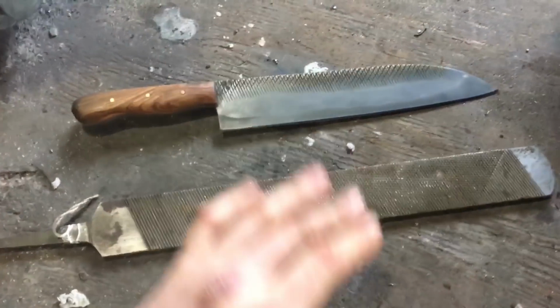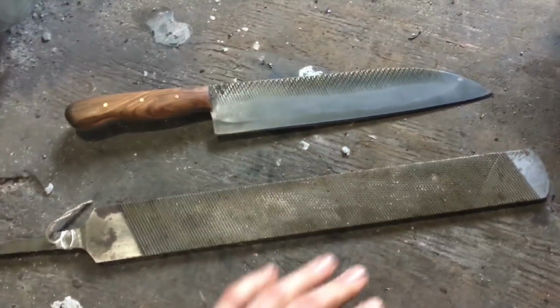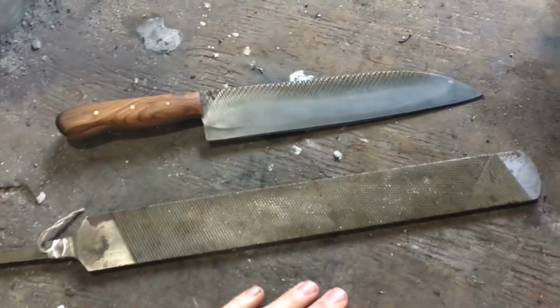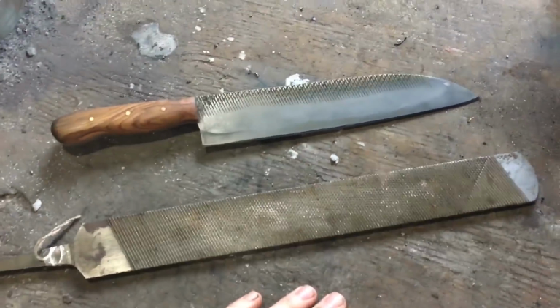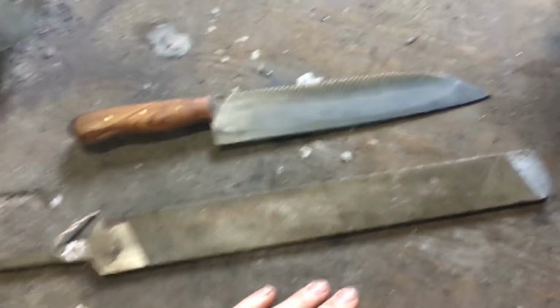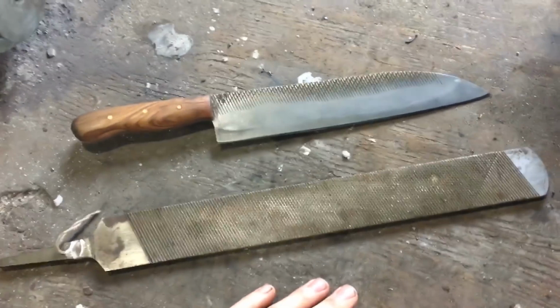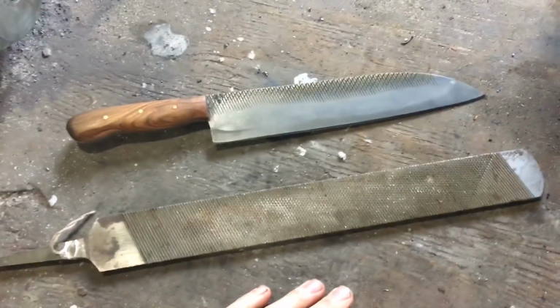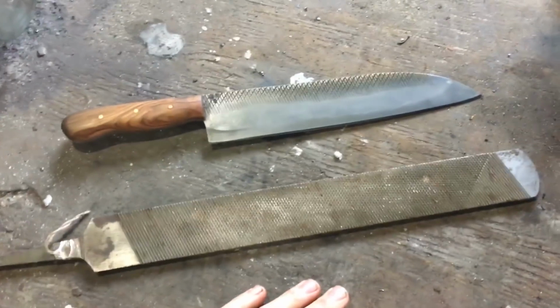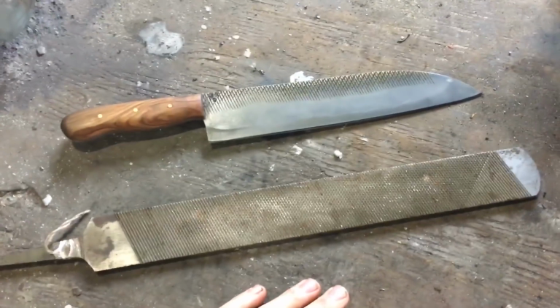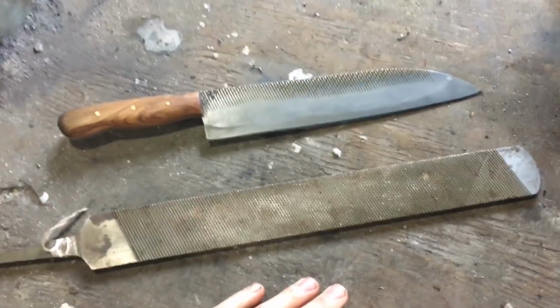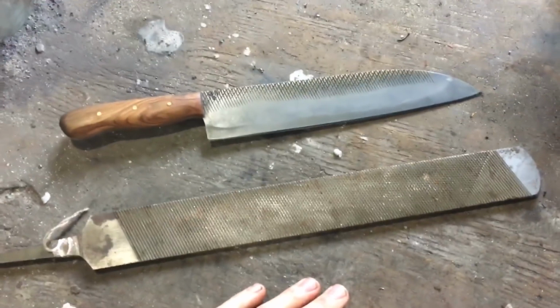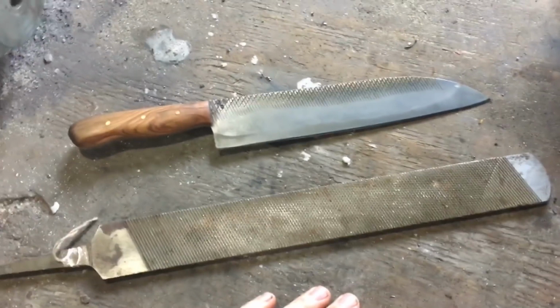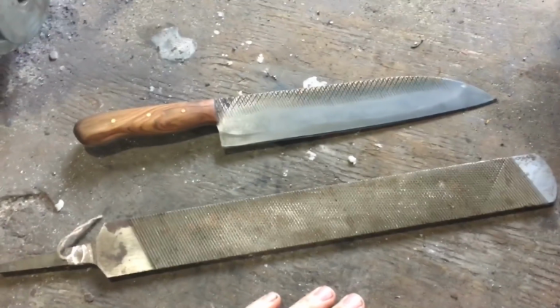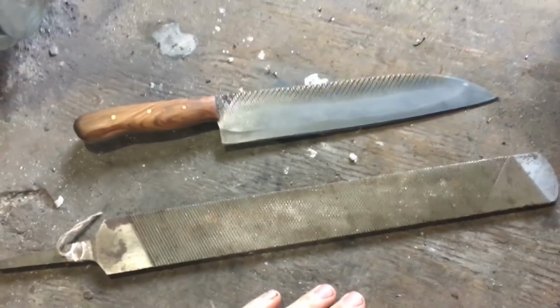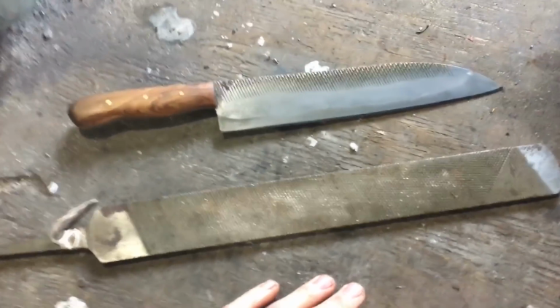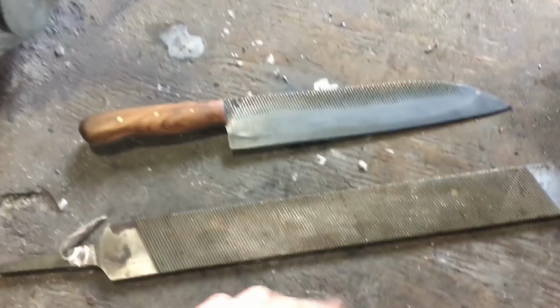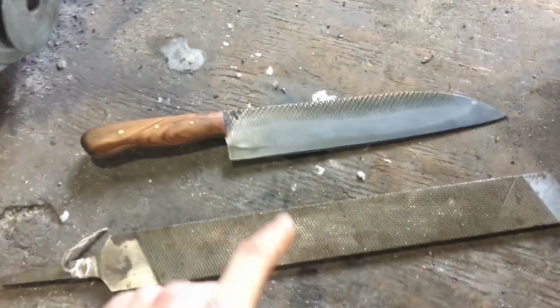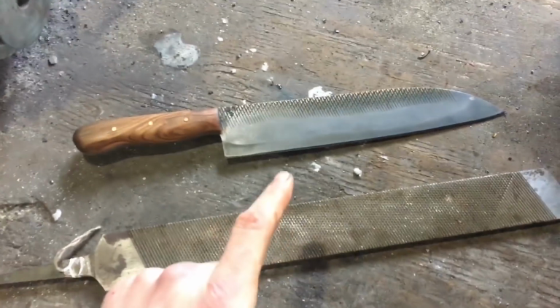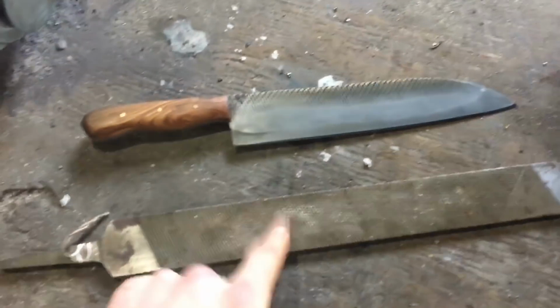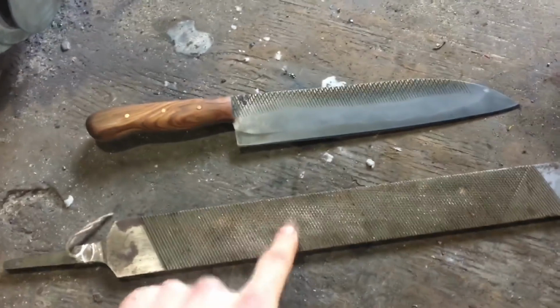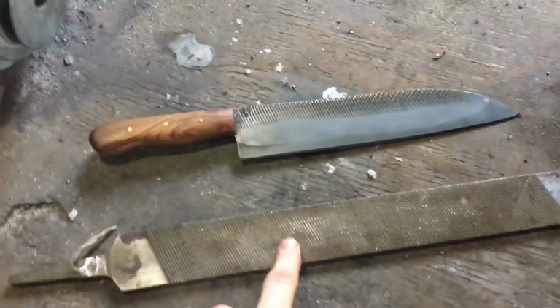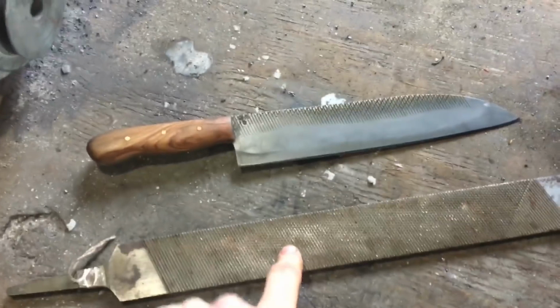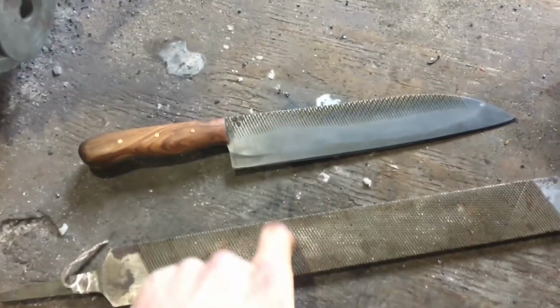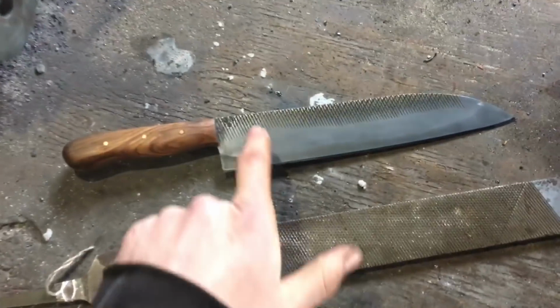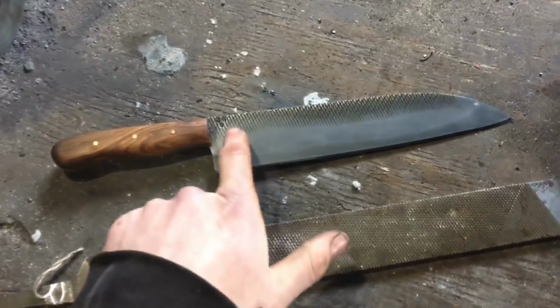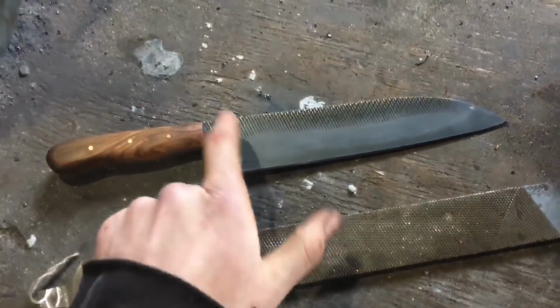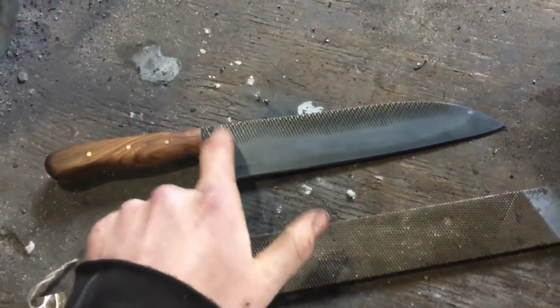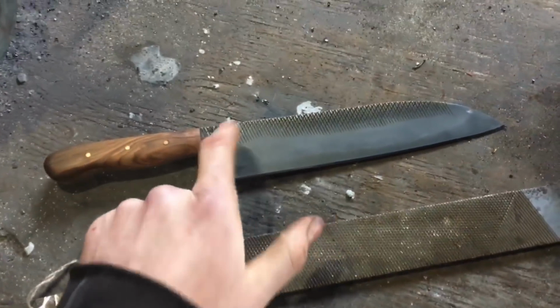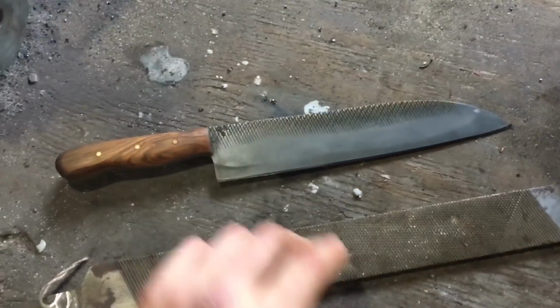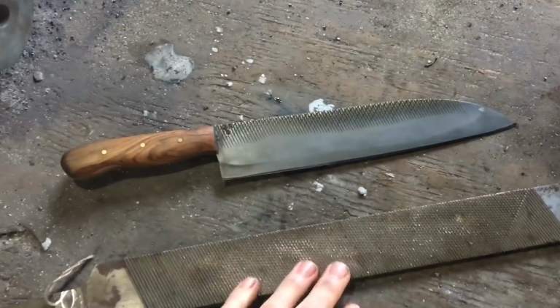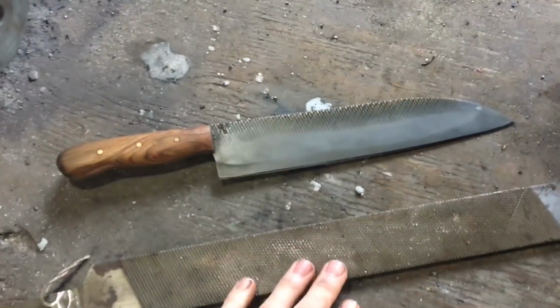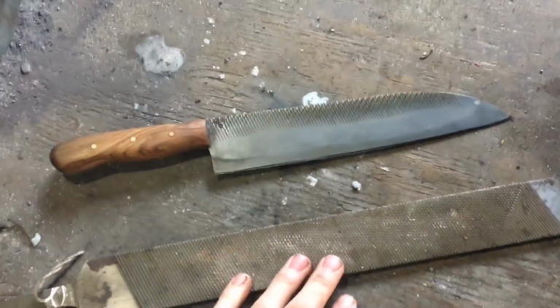Hey everybody, John here at All The Ticker Forwards. Welcome back. Today we're turning one of these into one of these, so stick around.